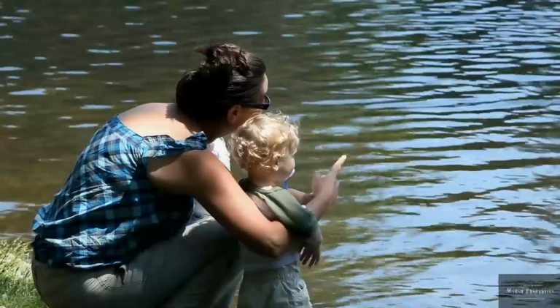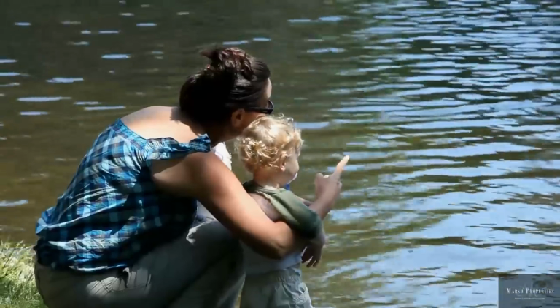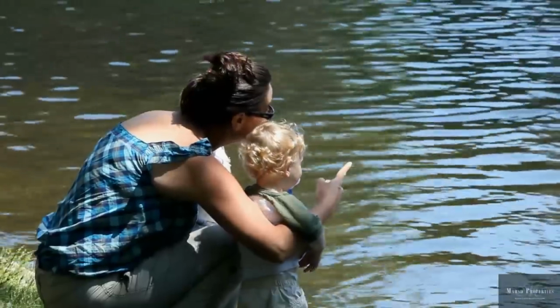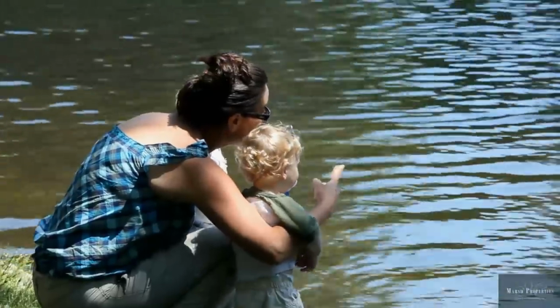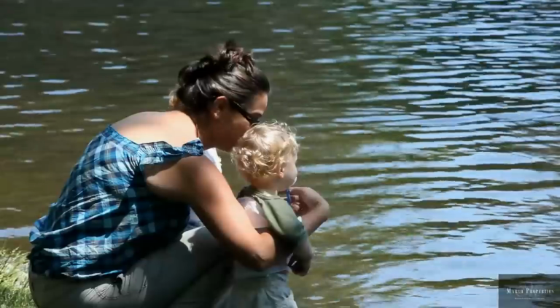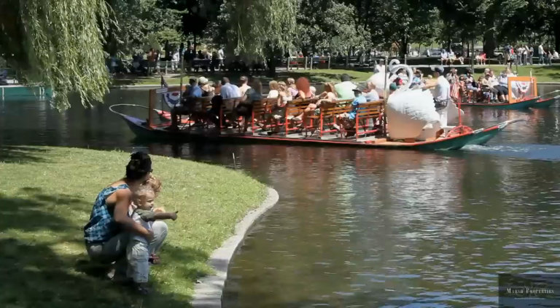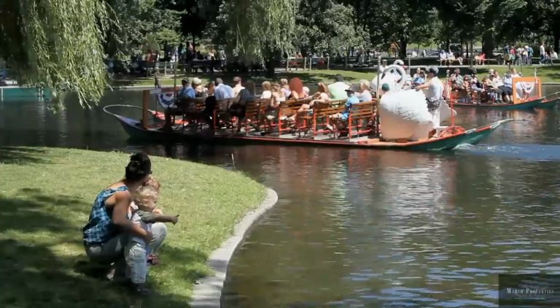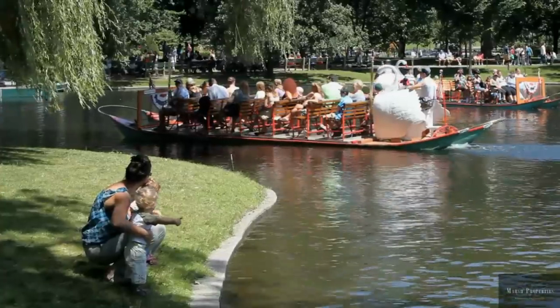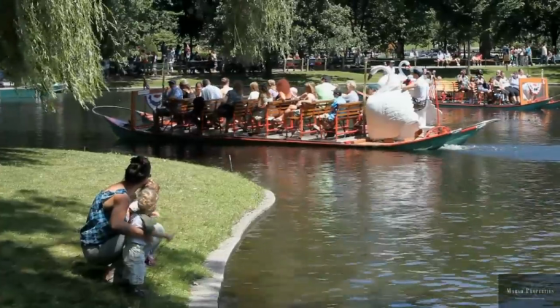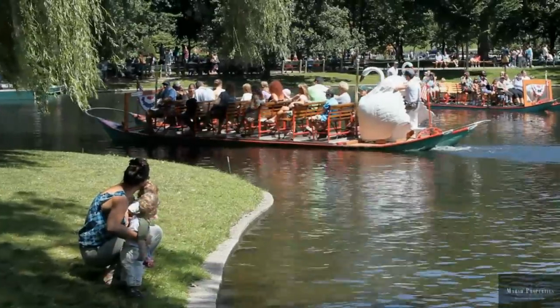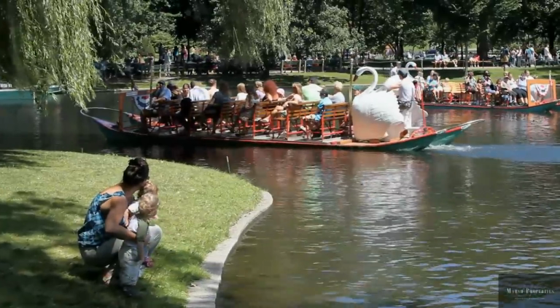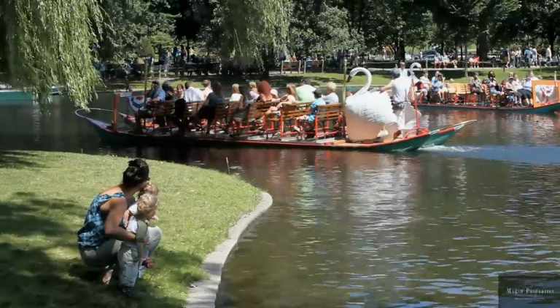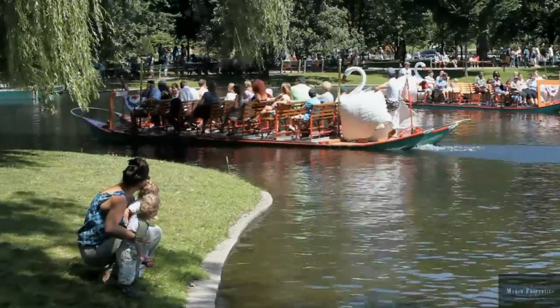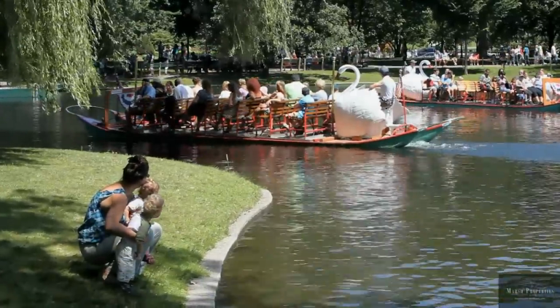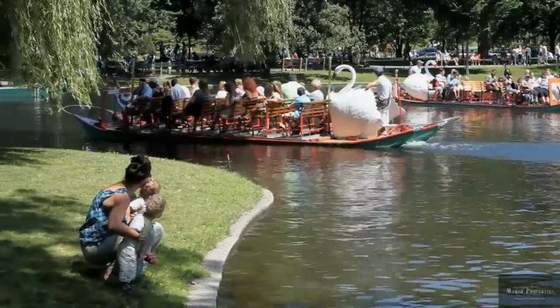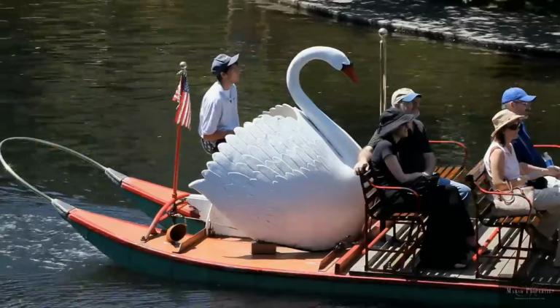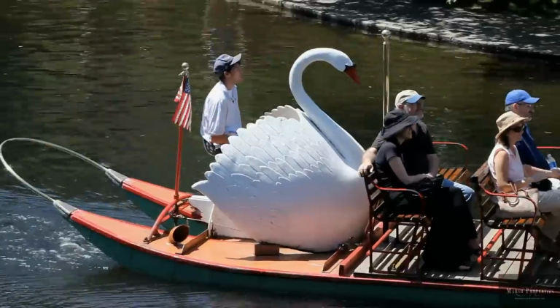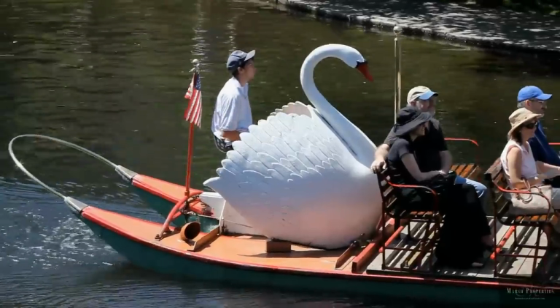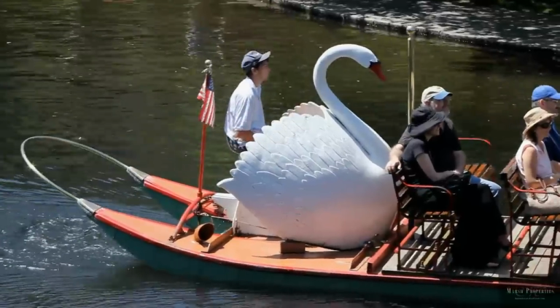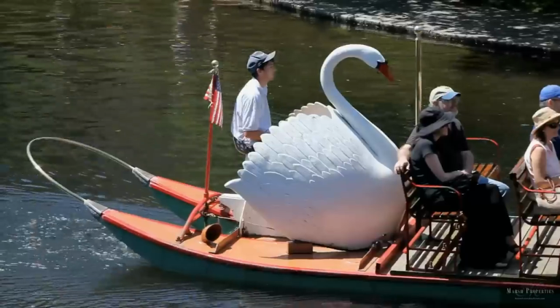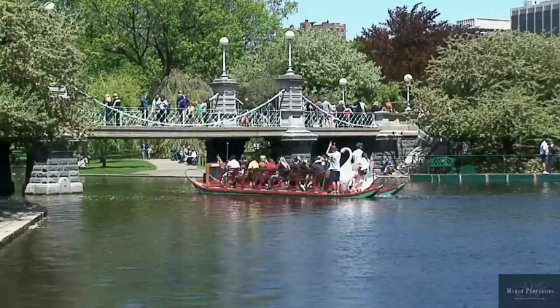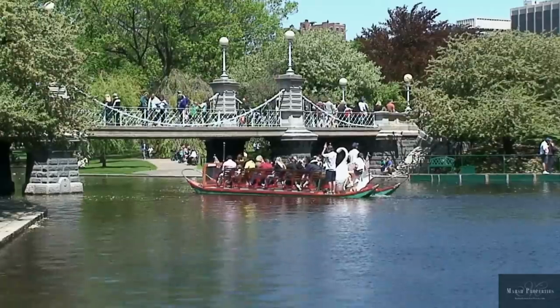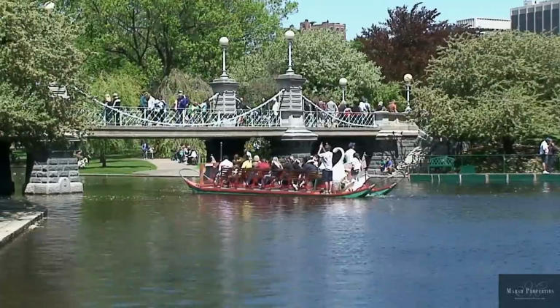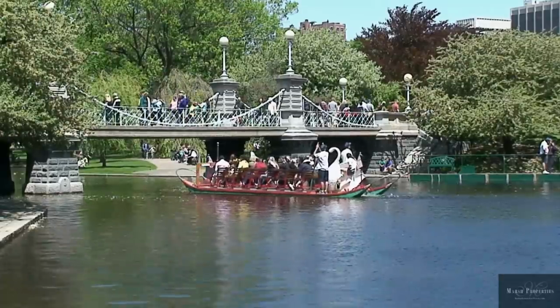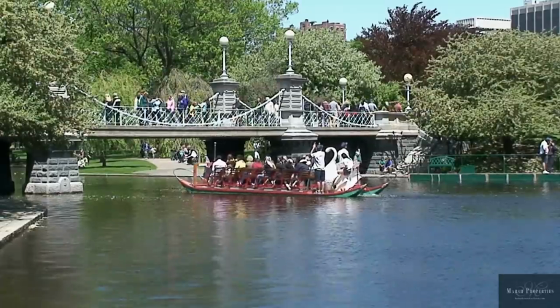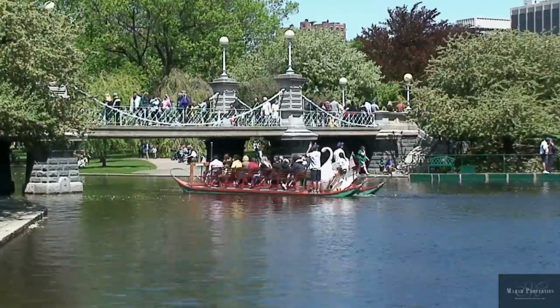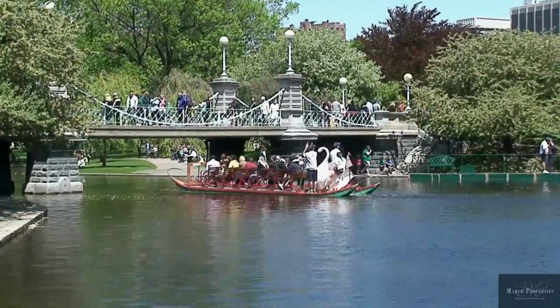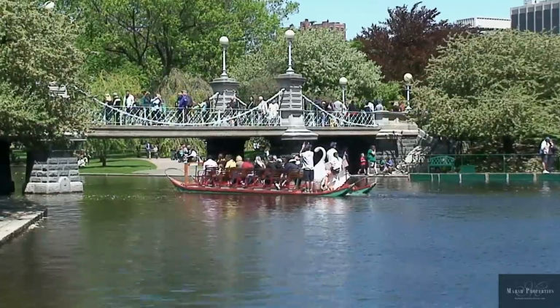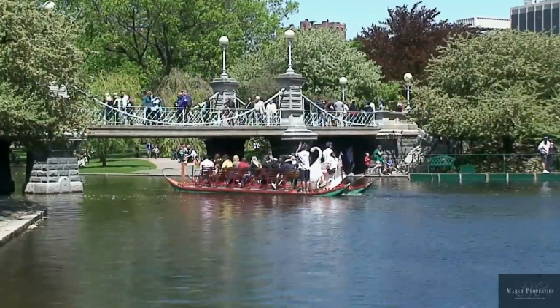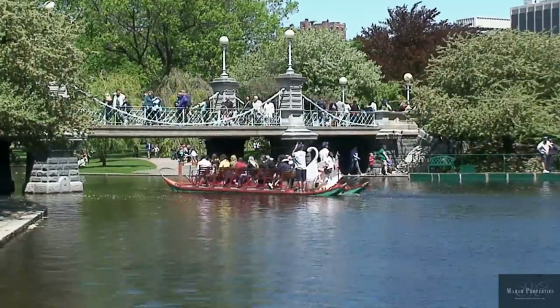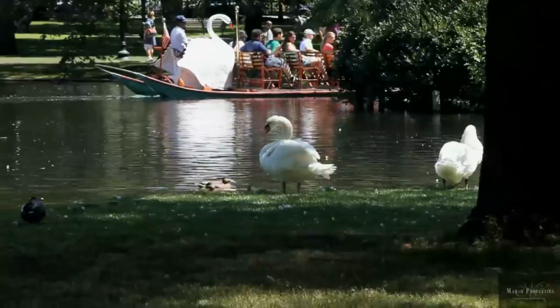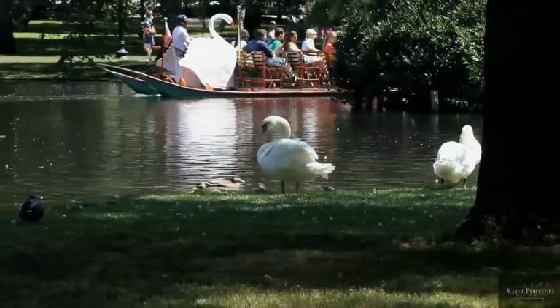The lagoon, the monuments, the fountains, and of course the swan boats on the lagoon, which have been operated for over 100 years.